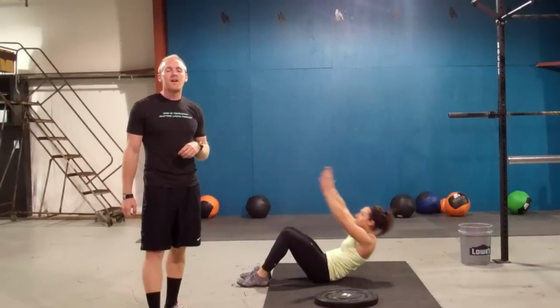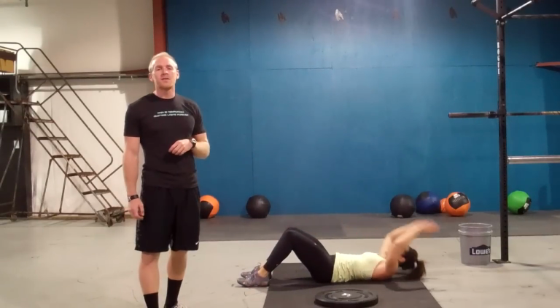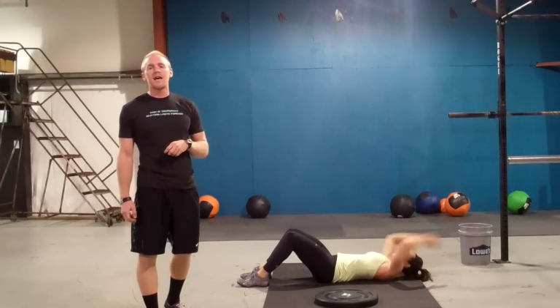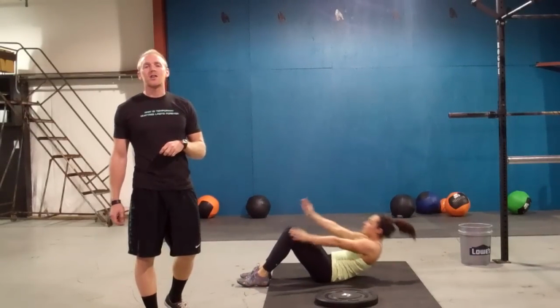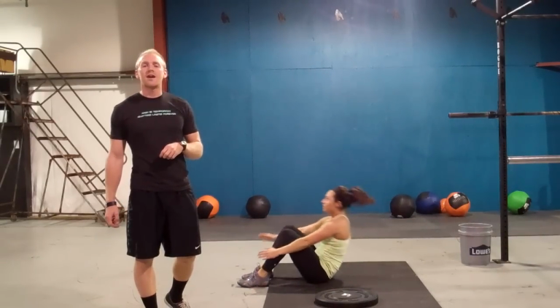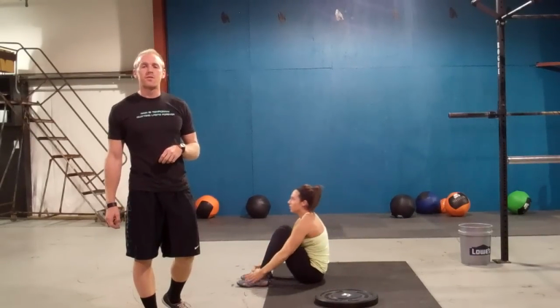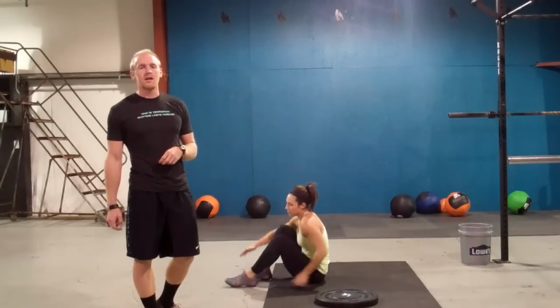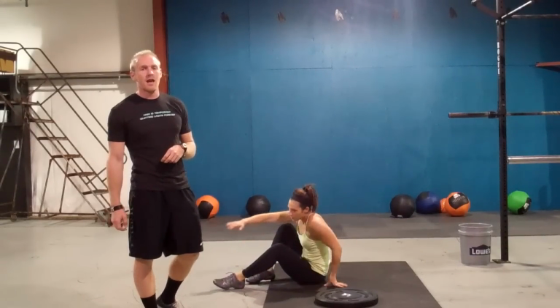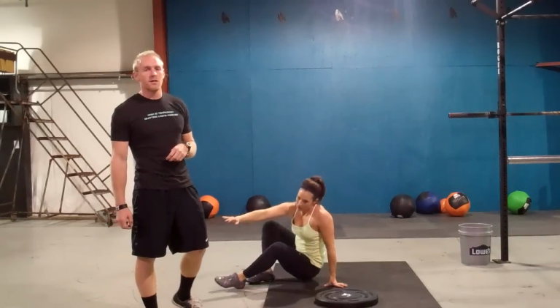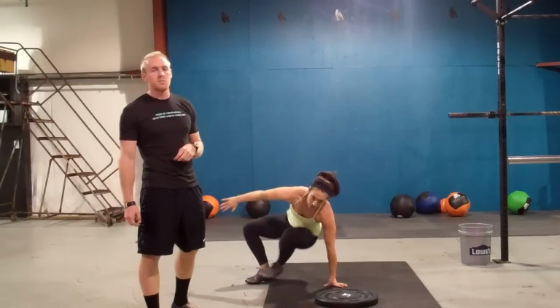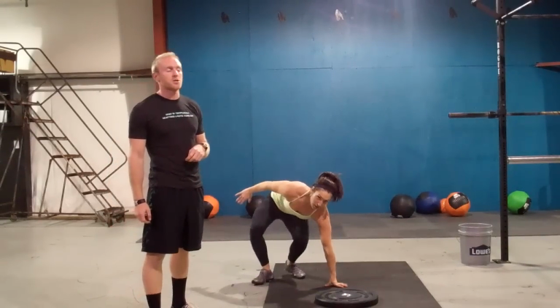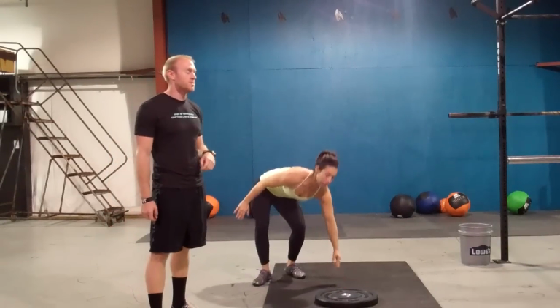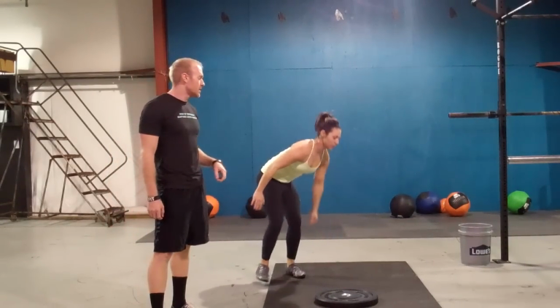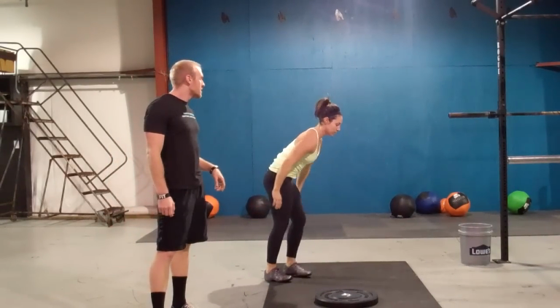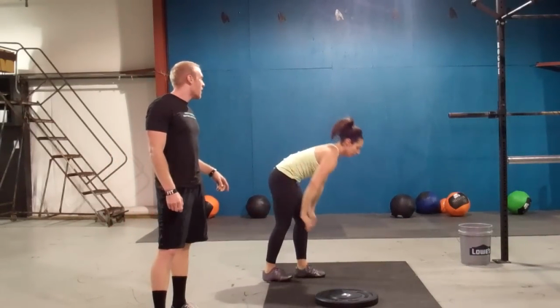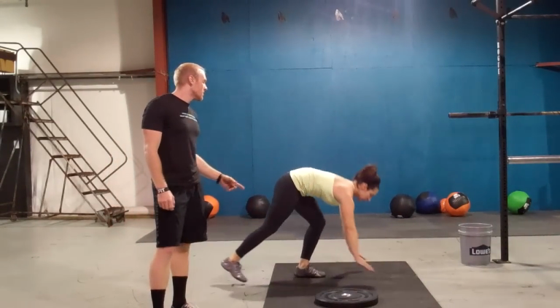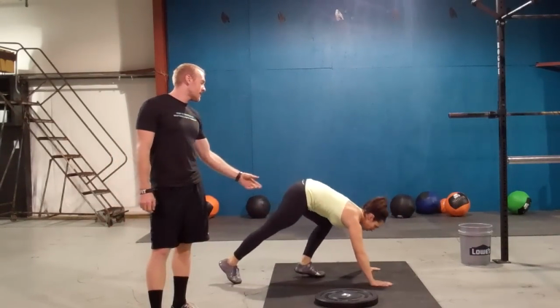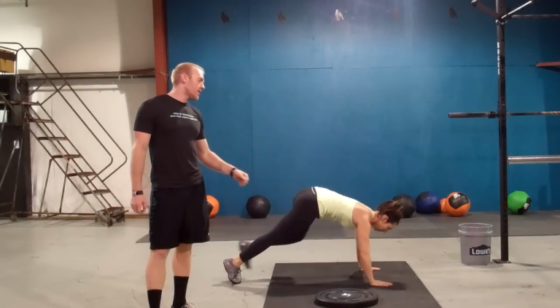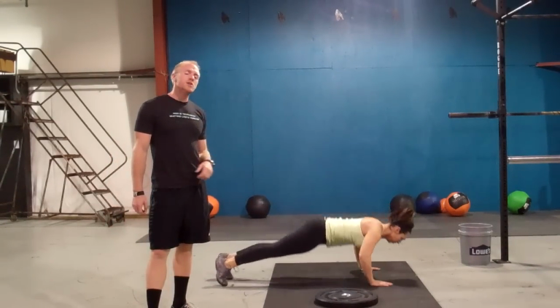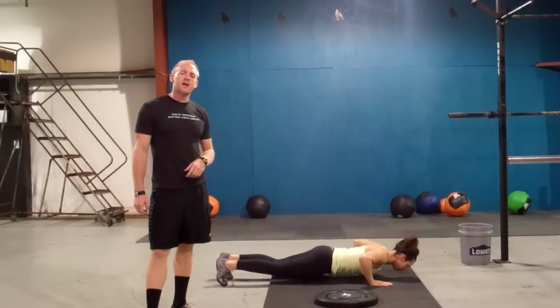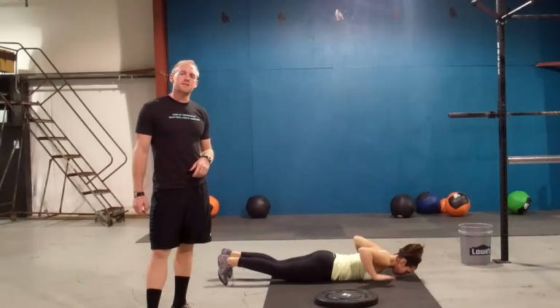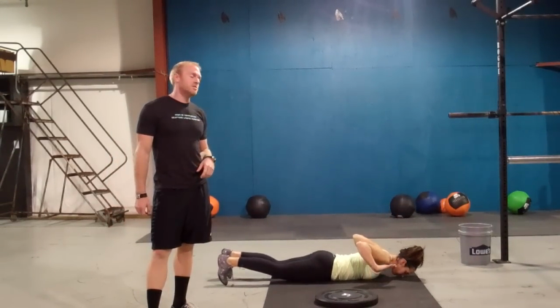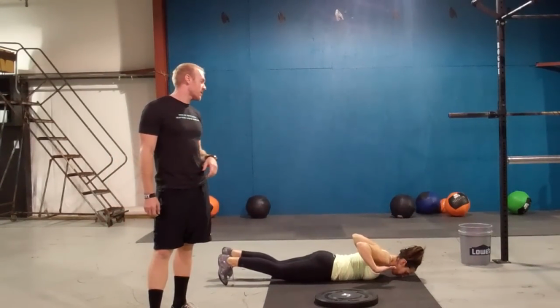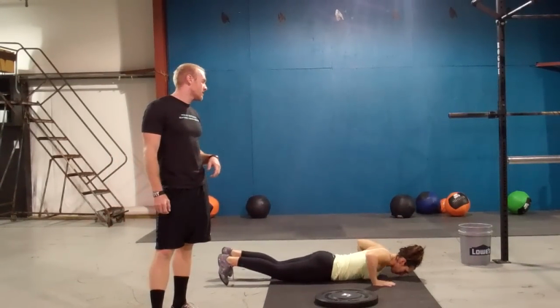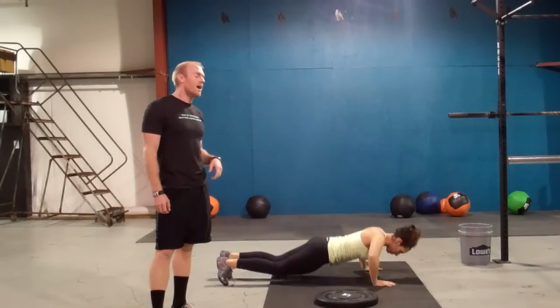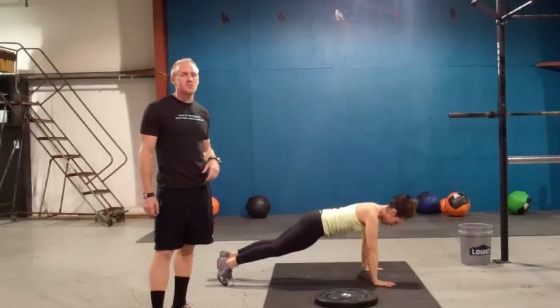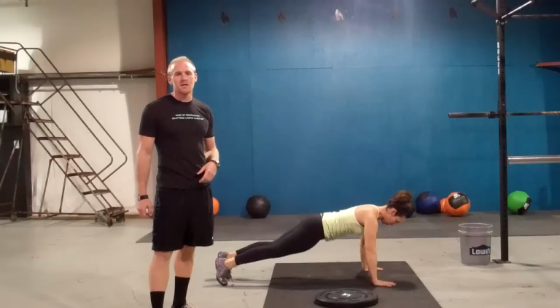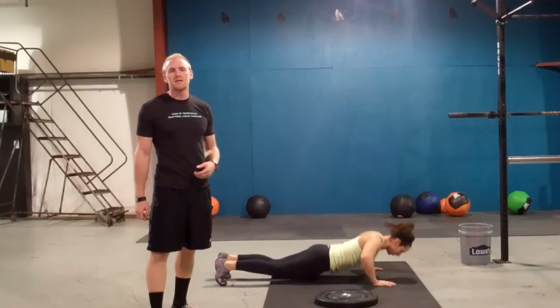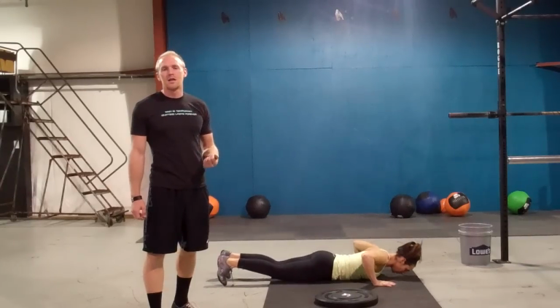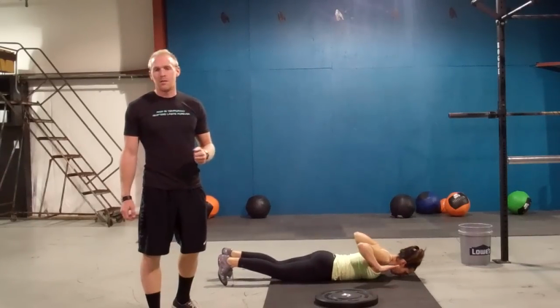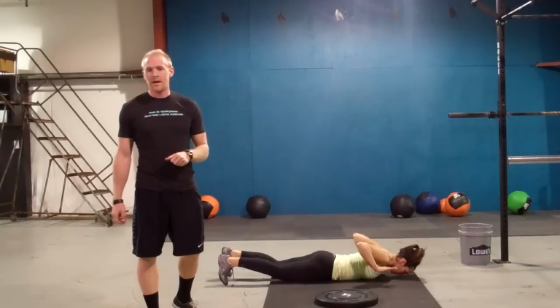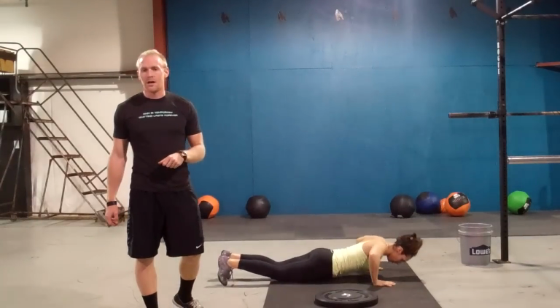Following that you have forty hand release push-ups. All the way down, chest touches the ground, hands release, come back up.